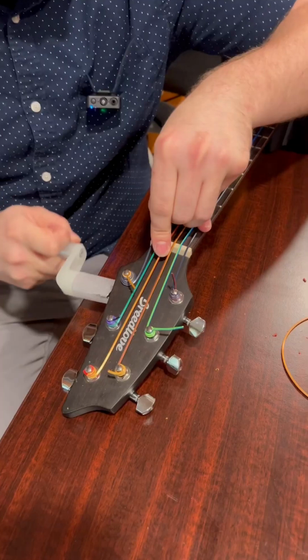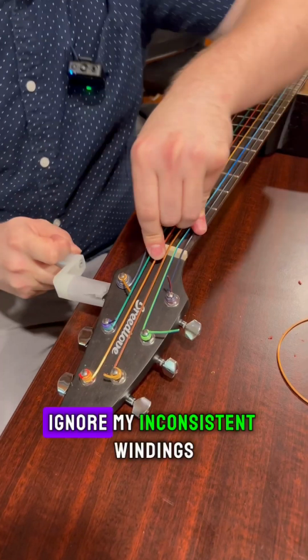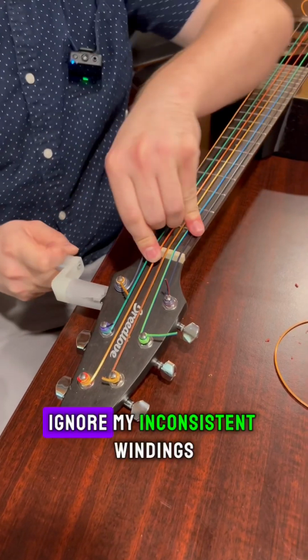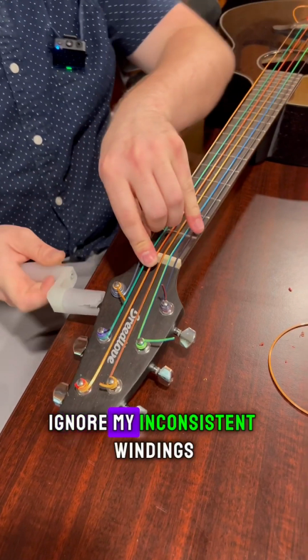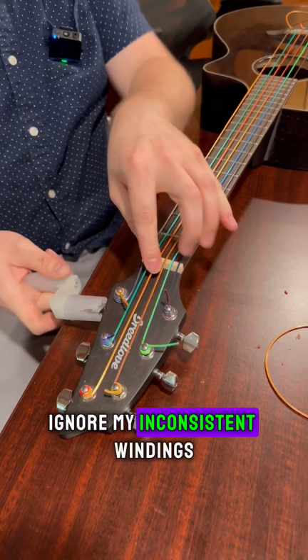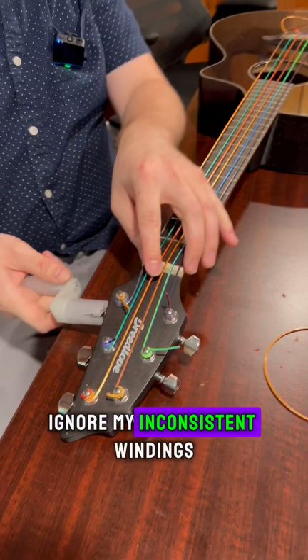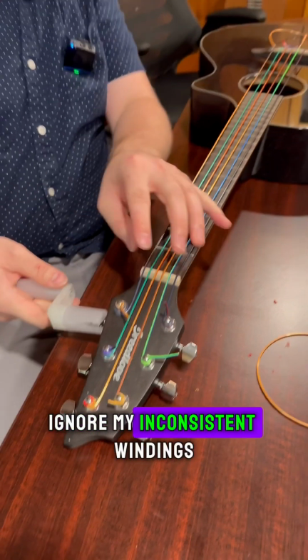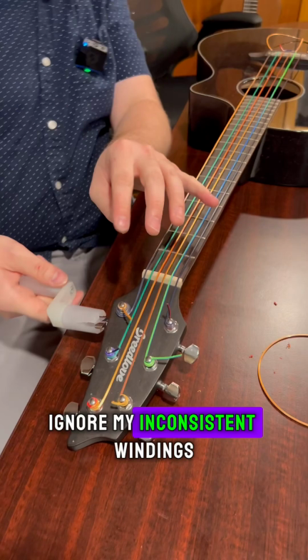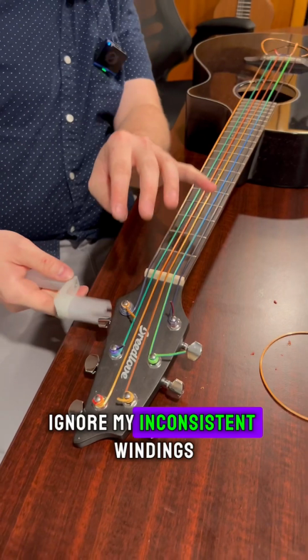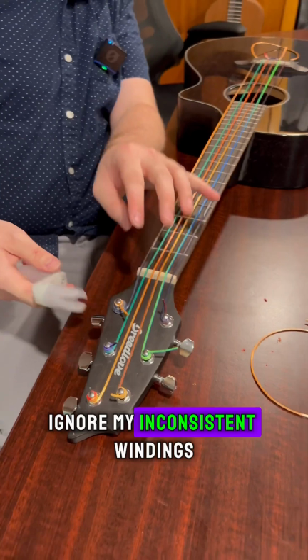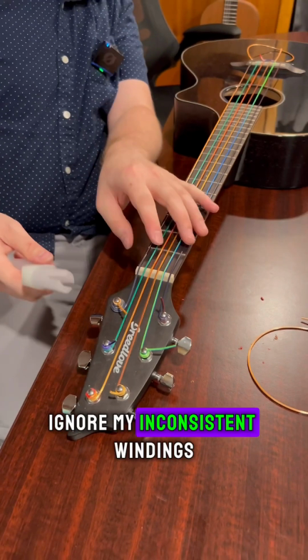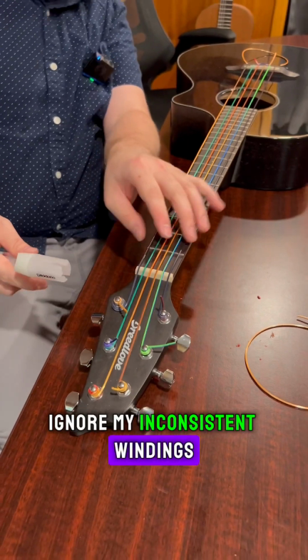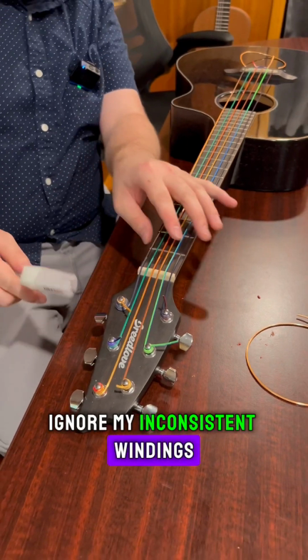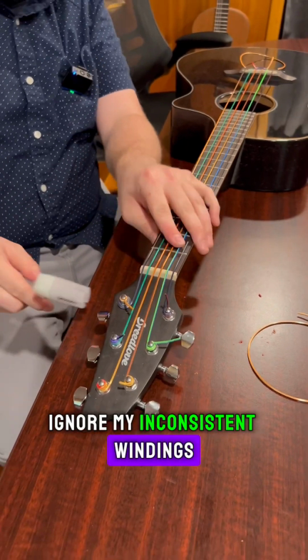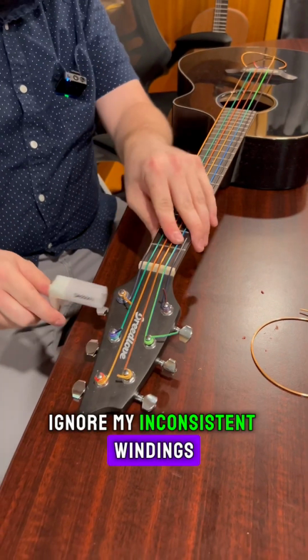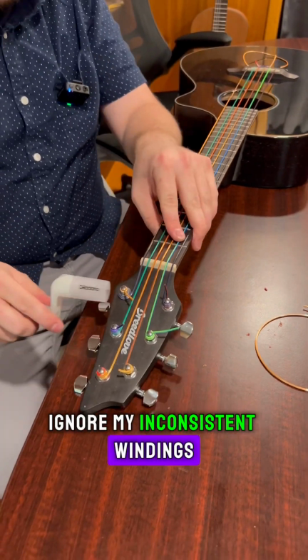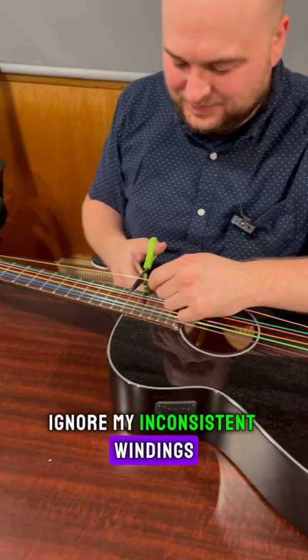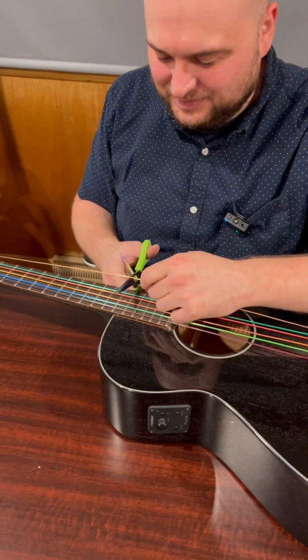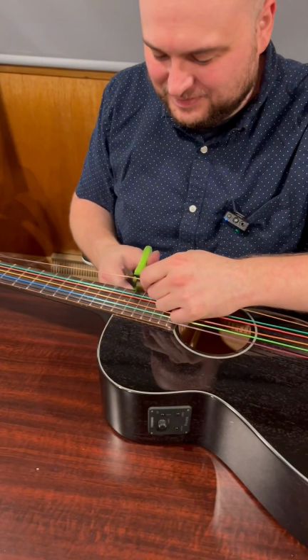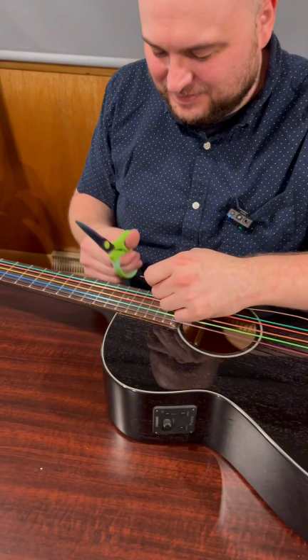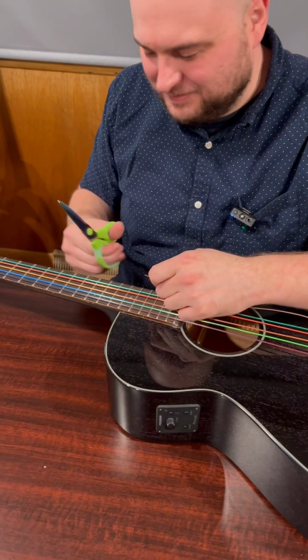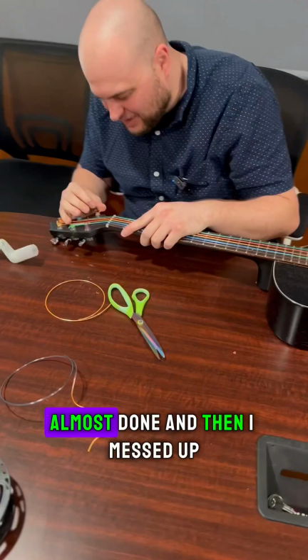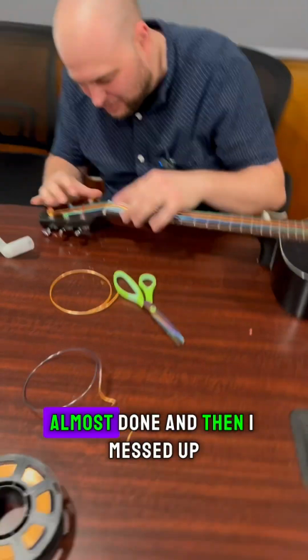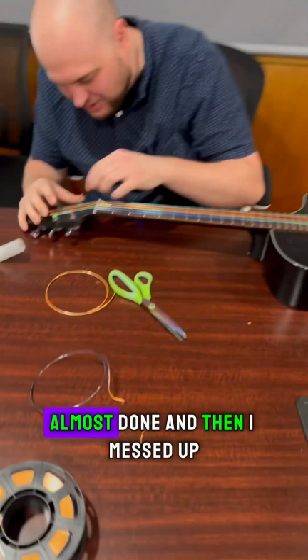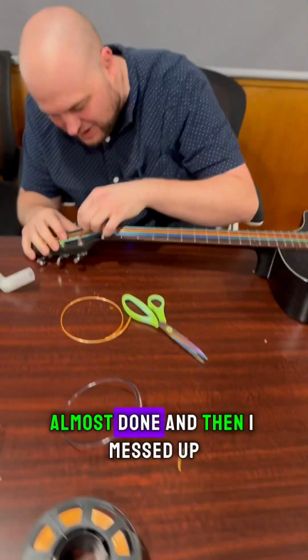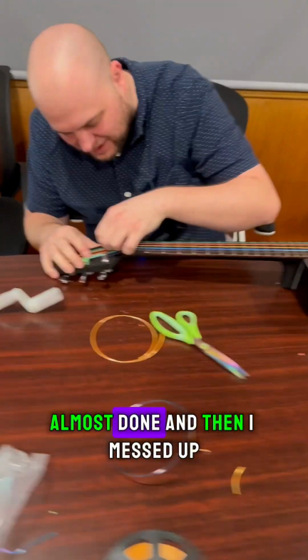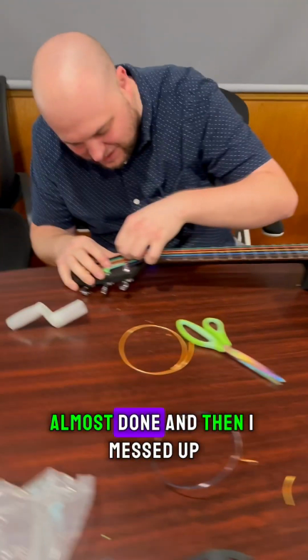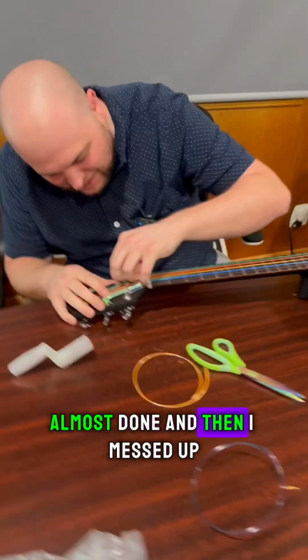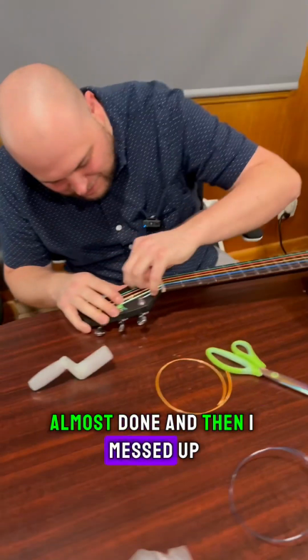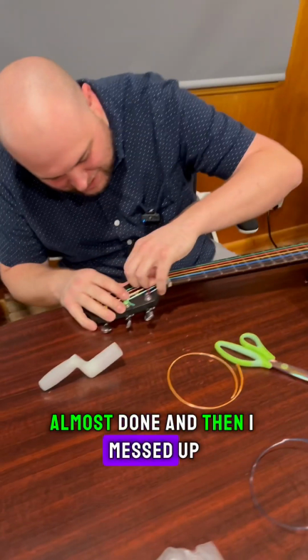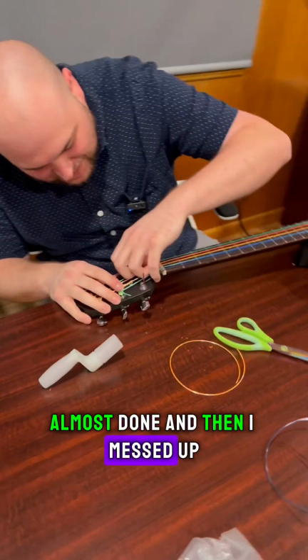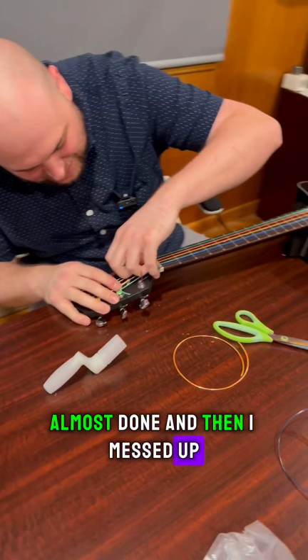Ignore my inconsistent windings. Almost done — and then I messed up.